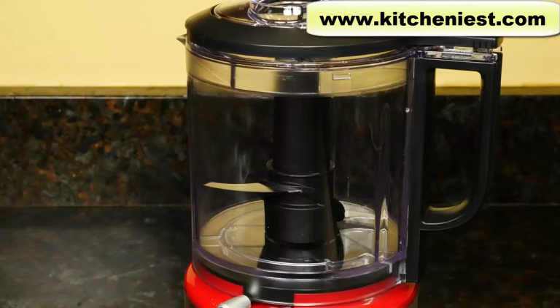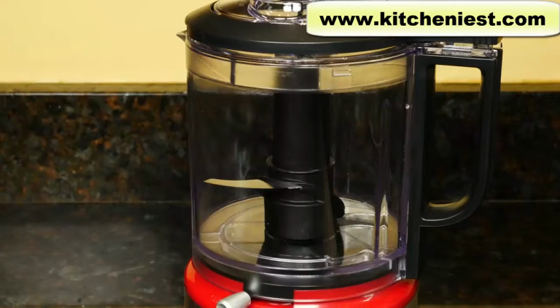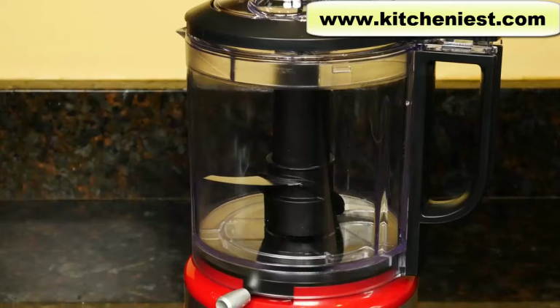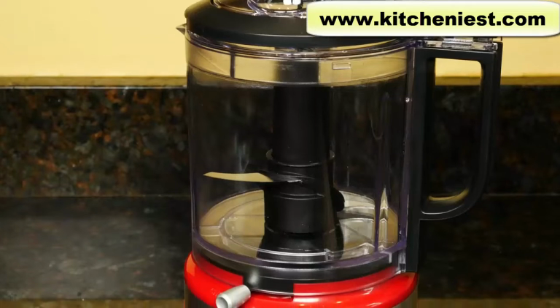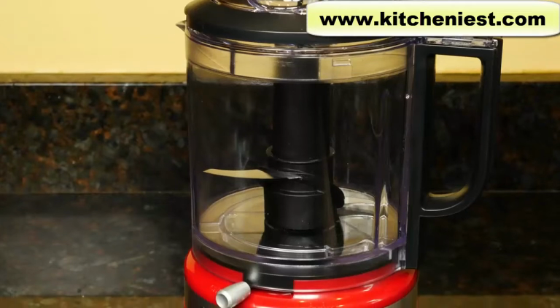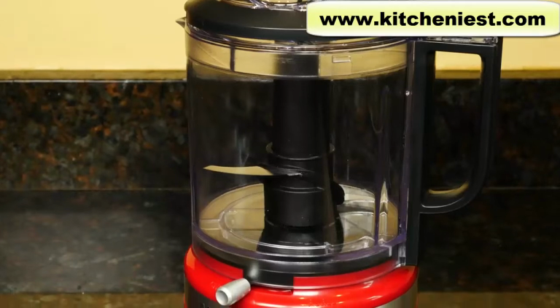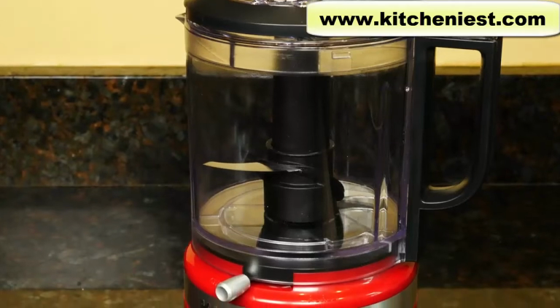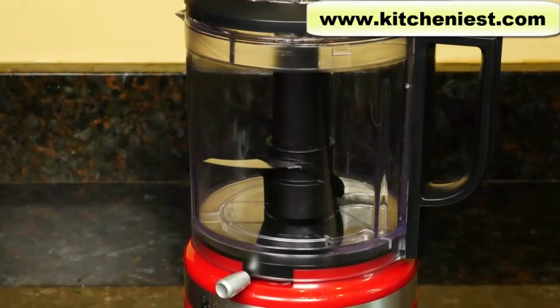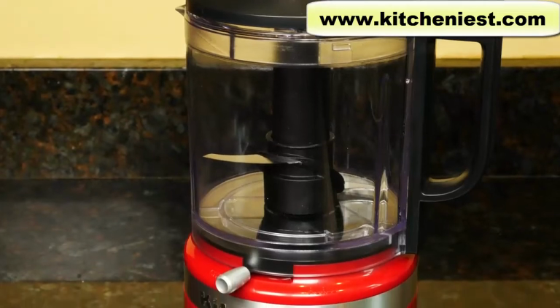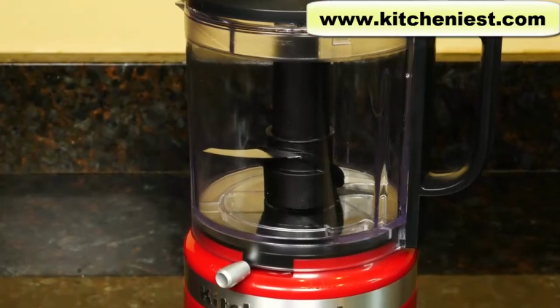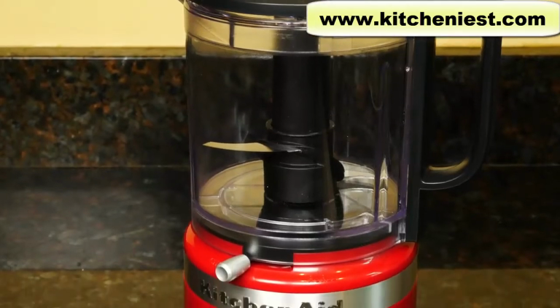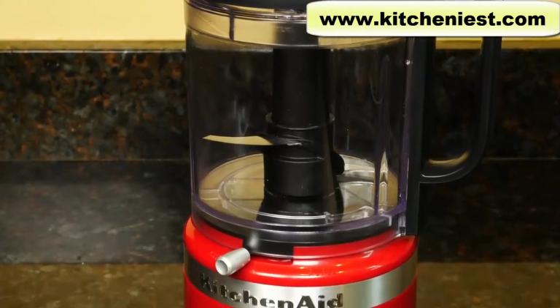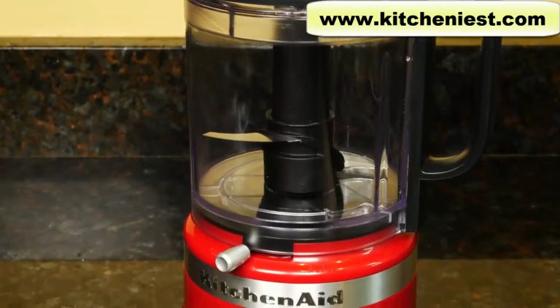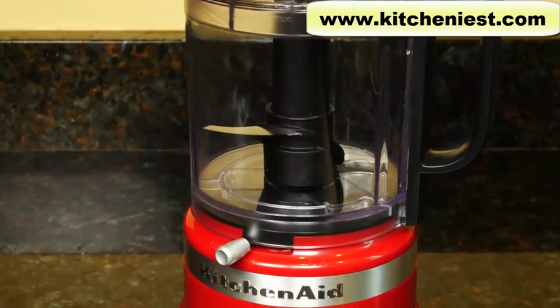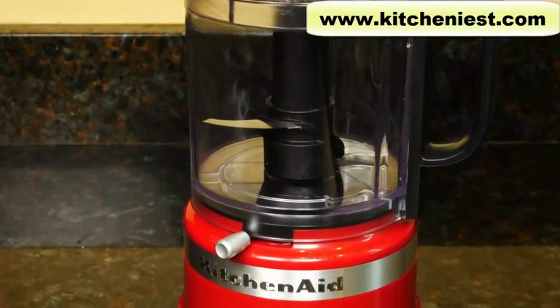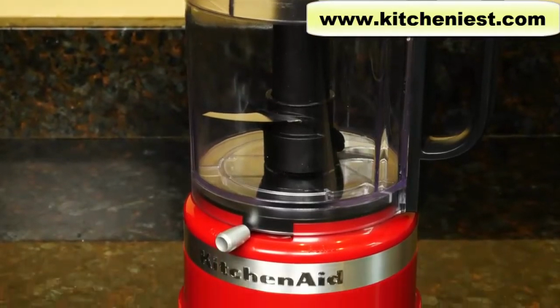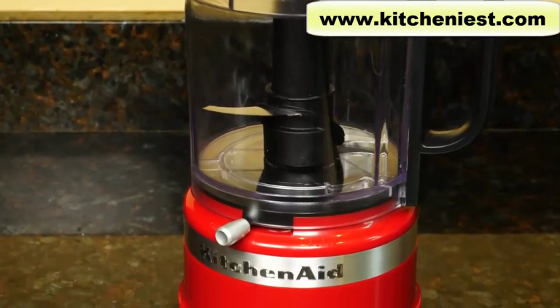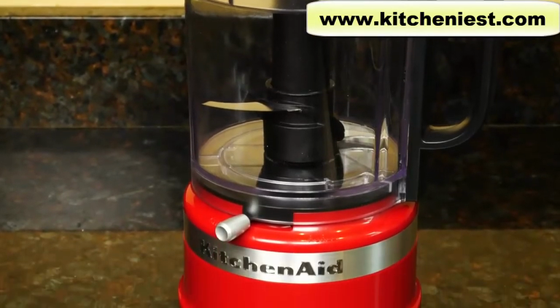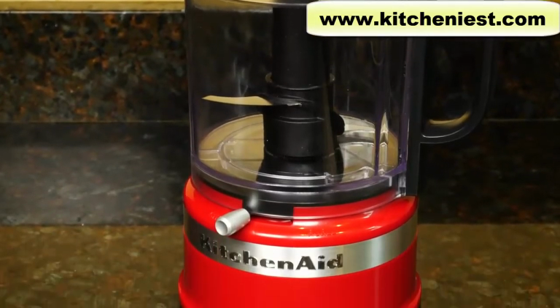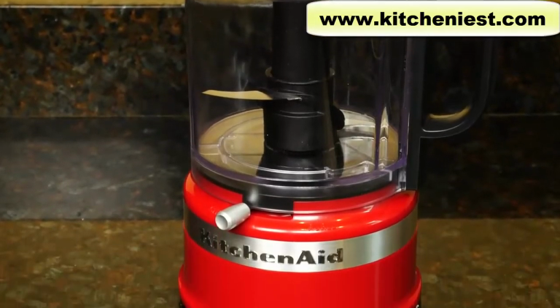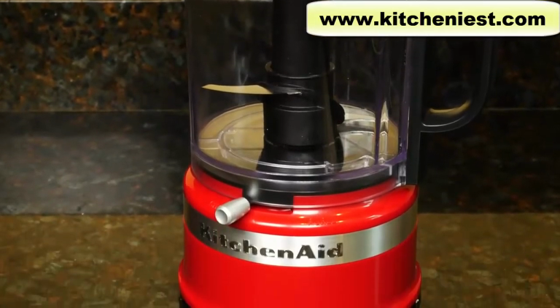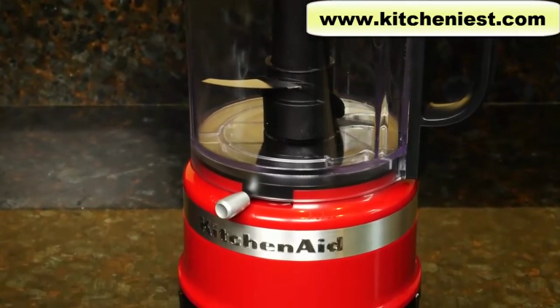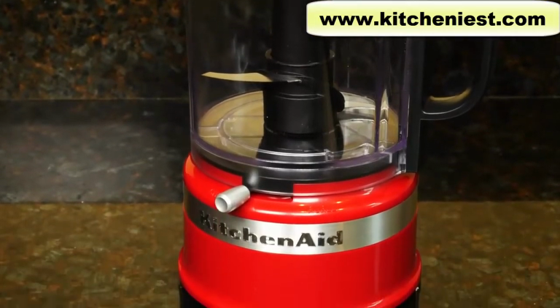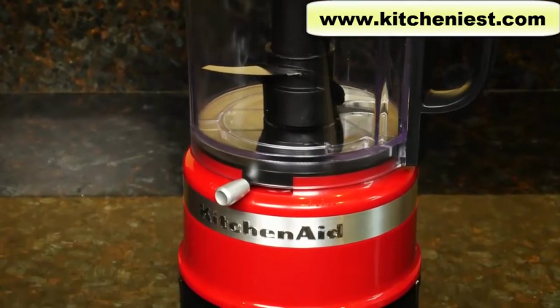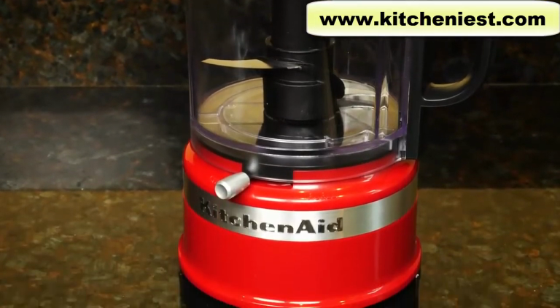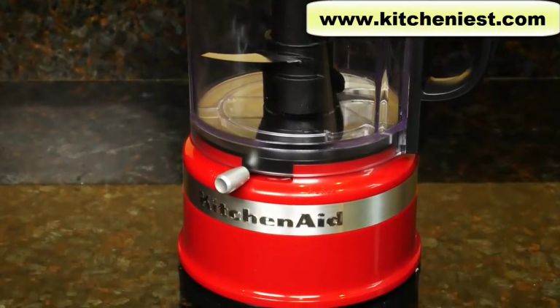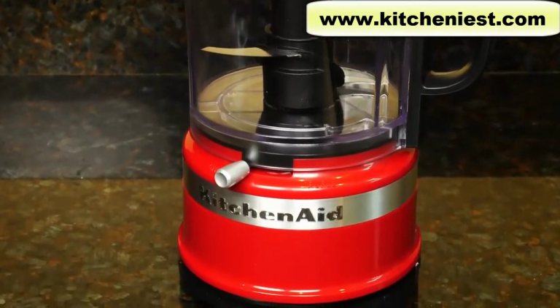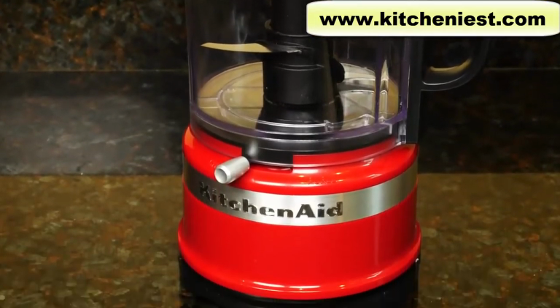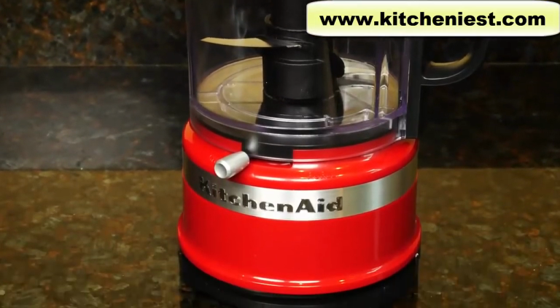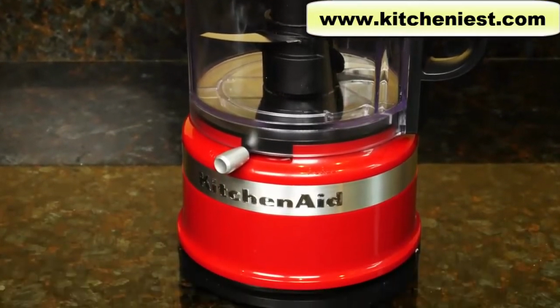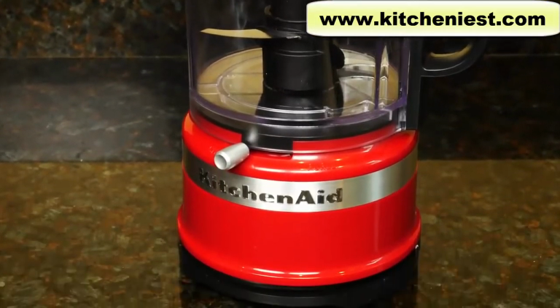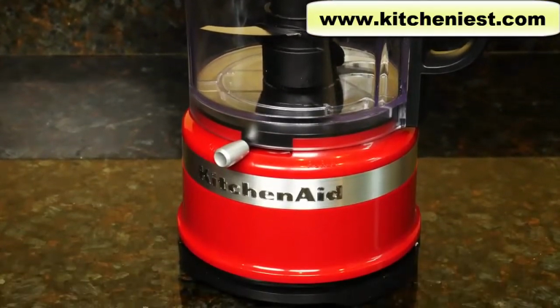Hi guys, today I'm reviewing the KitchenAid 5-cup whisking accessory food processor.